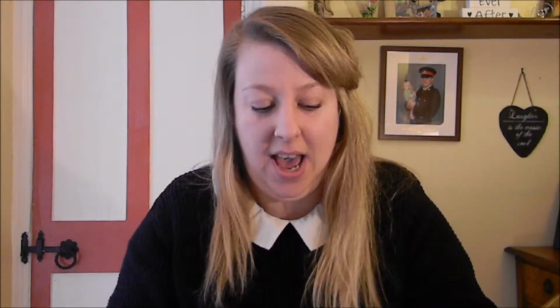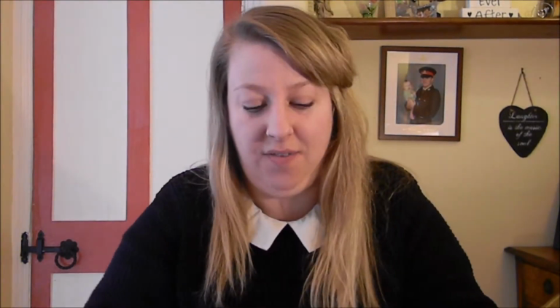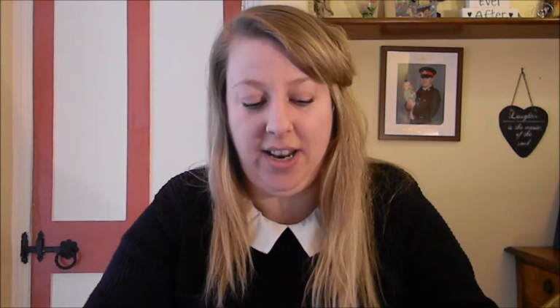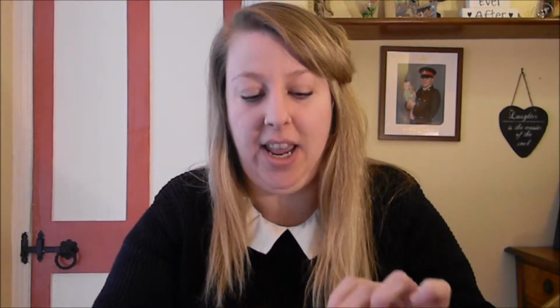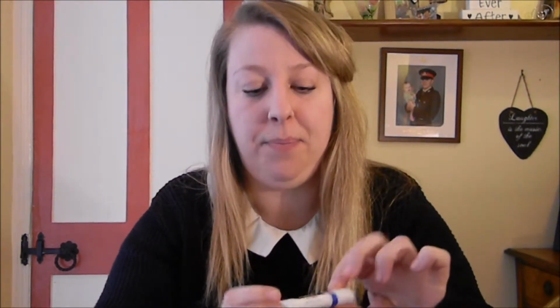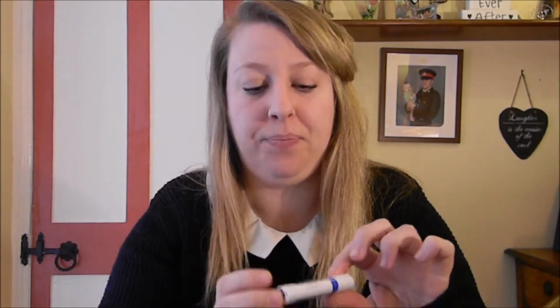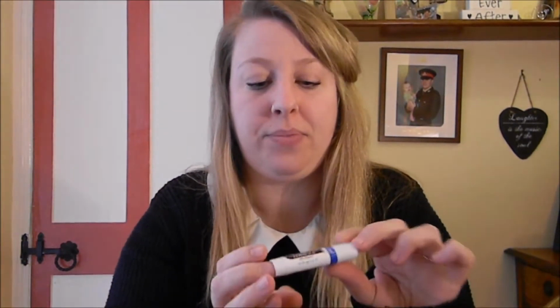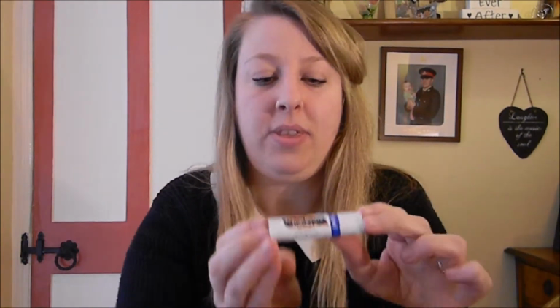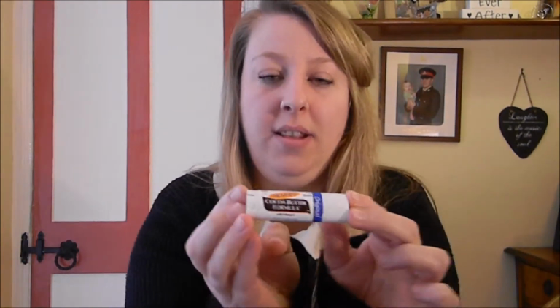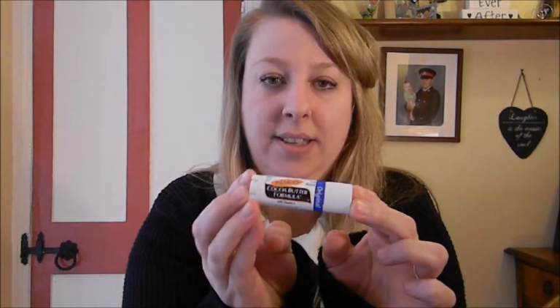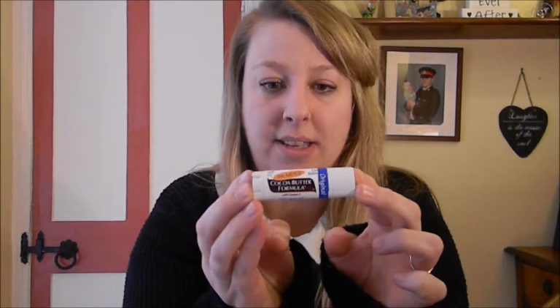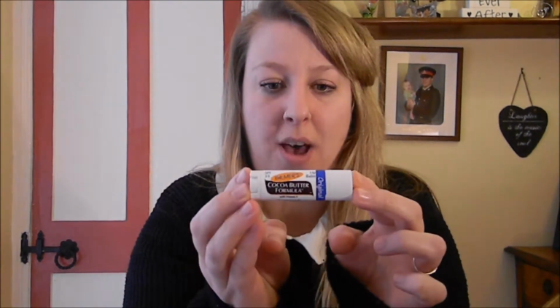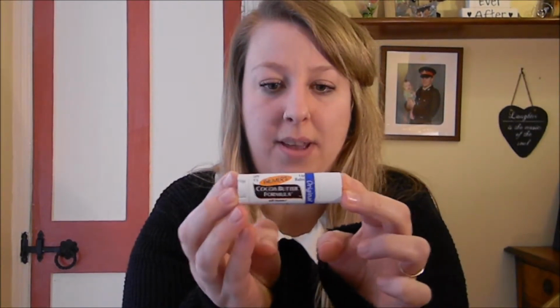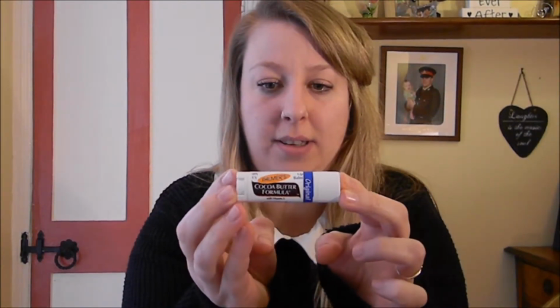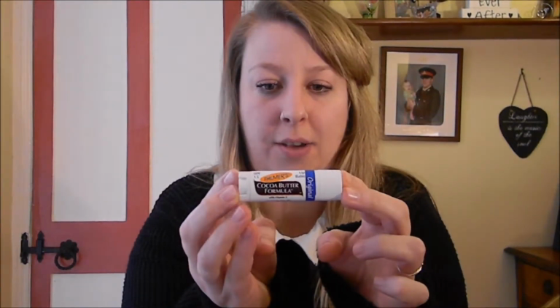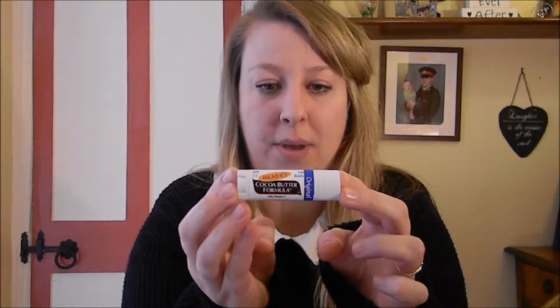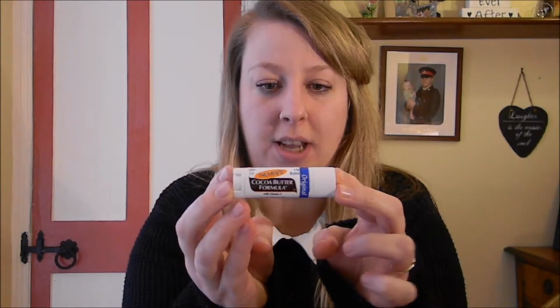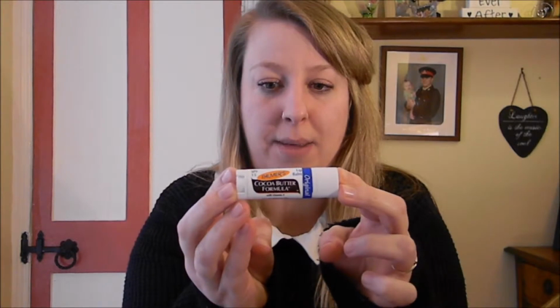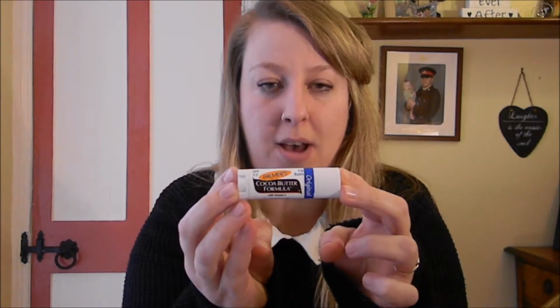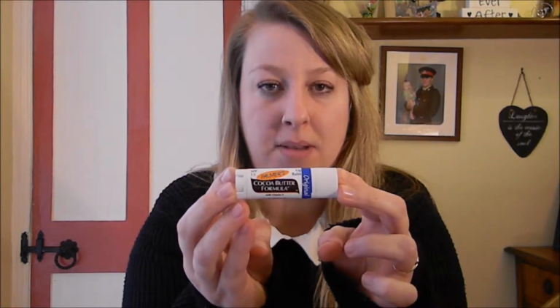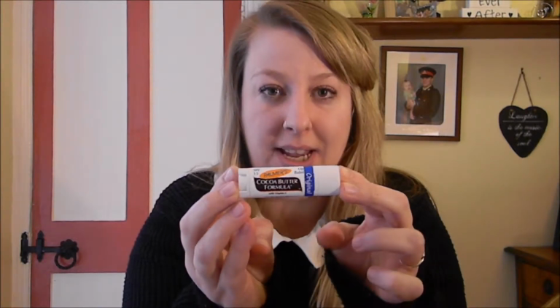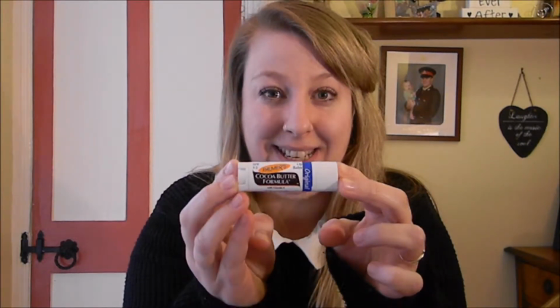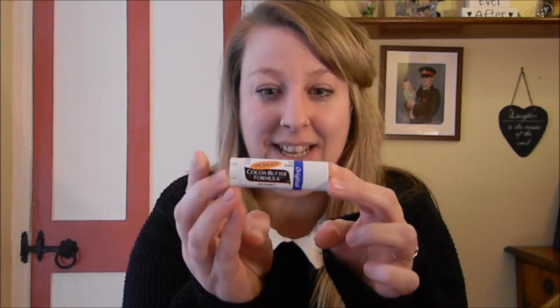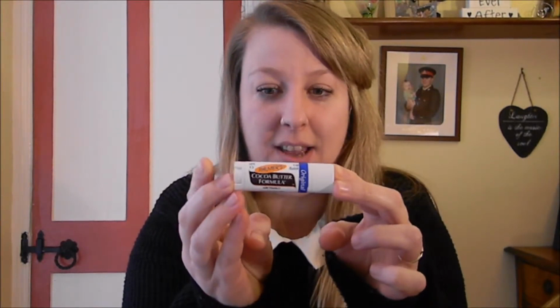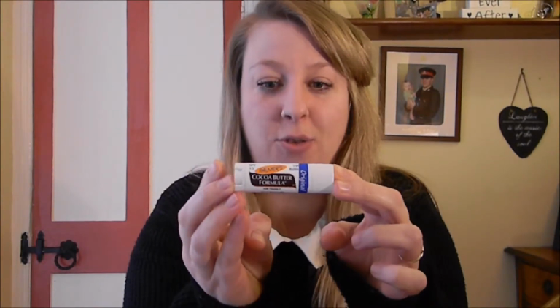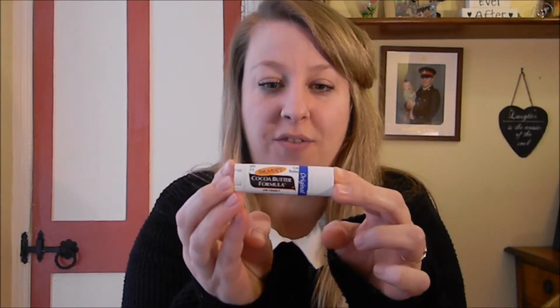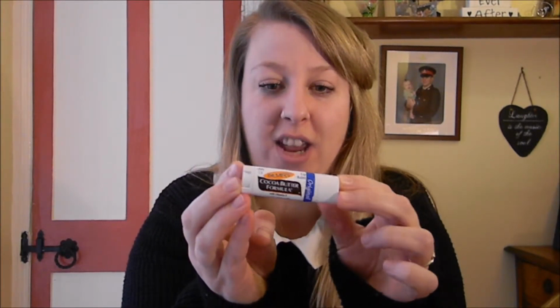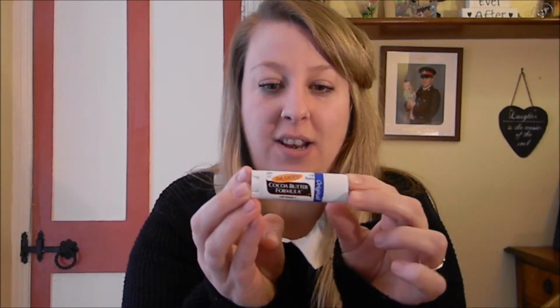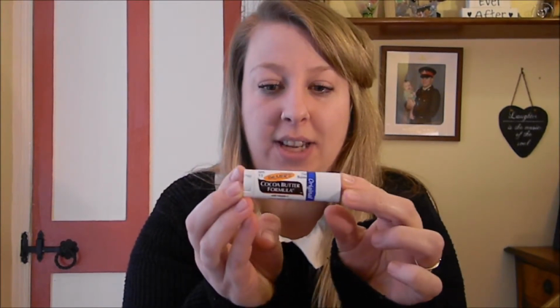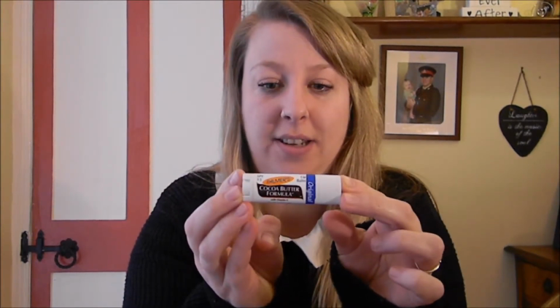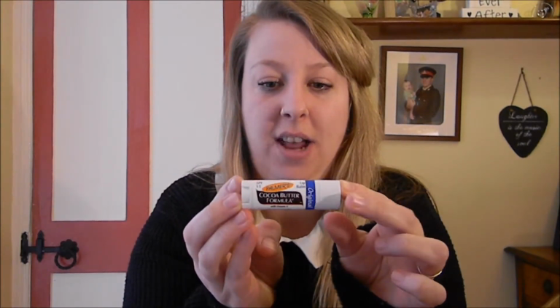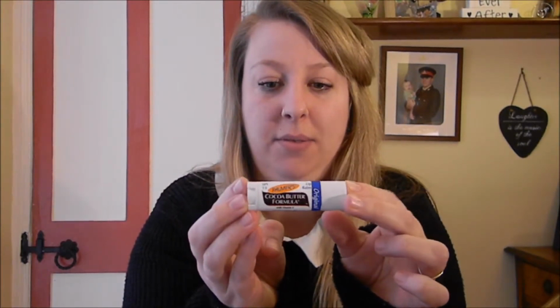And finally, this is Palmer's Cocoa Butter Lip Bar. It is cruelty free and not tested on animals.